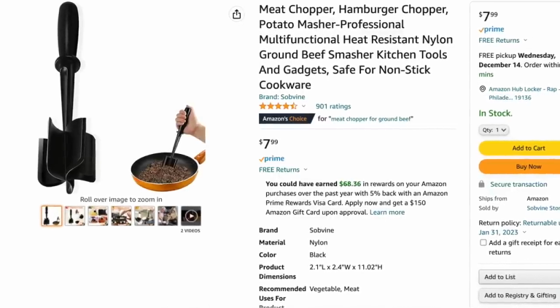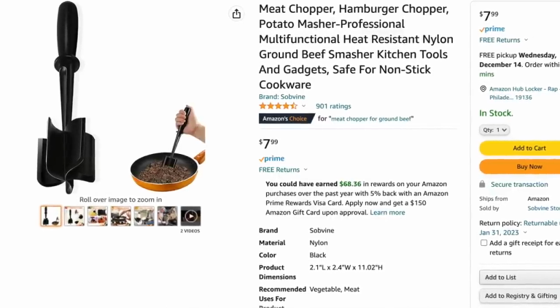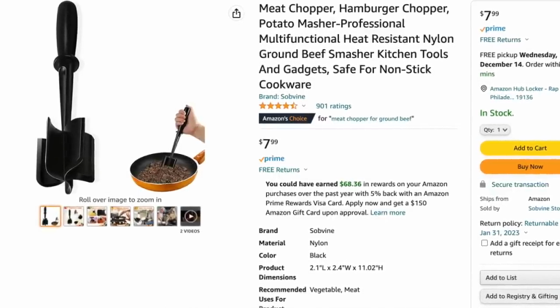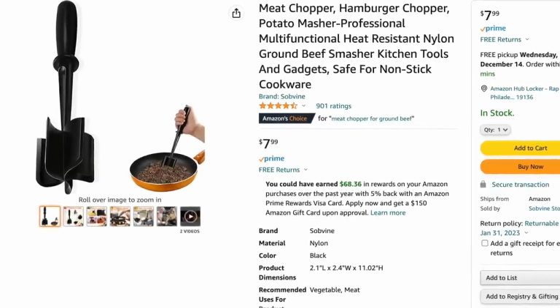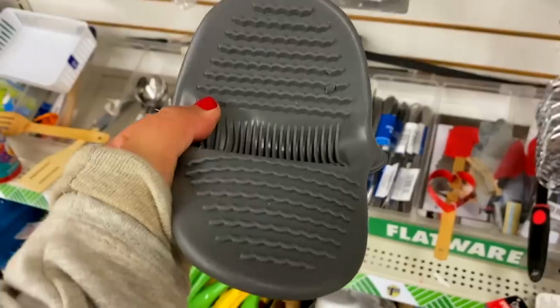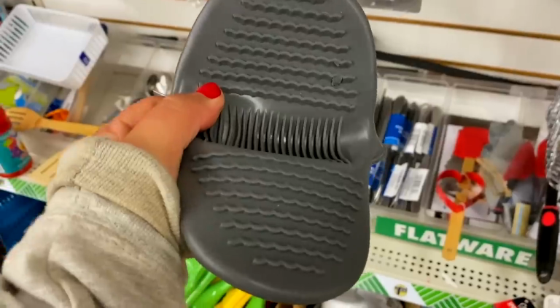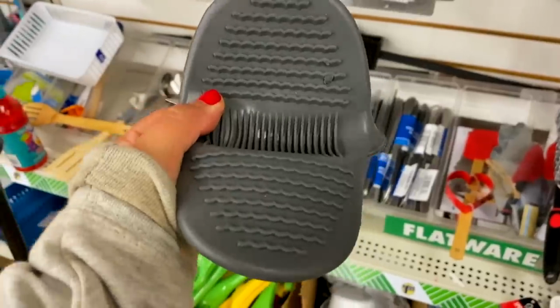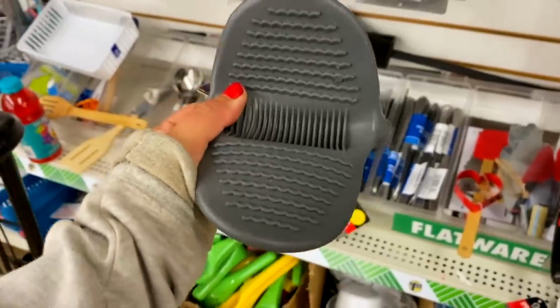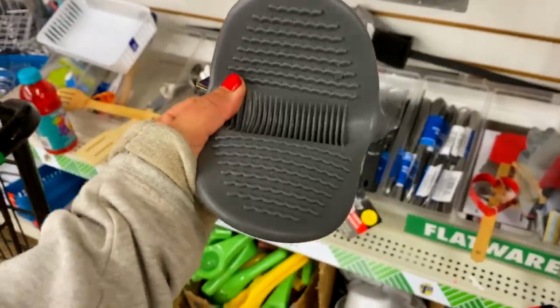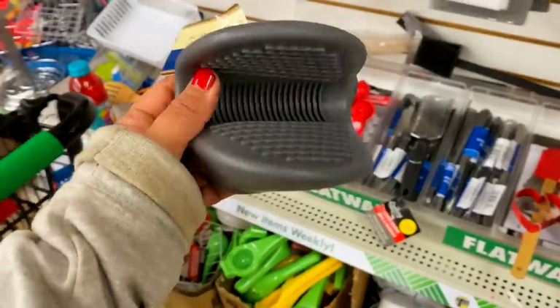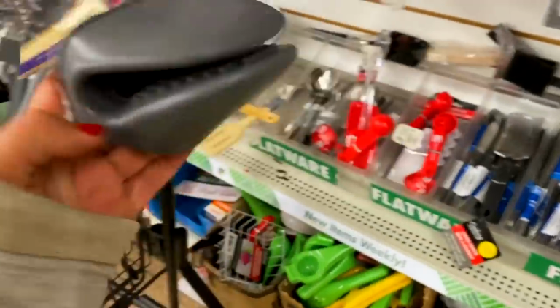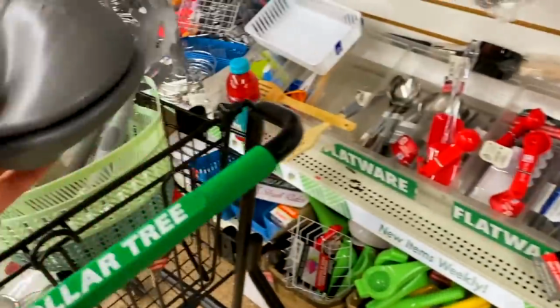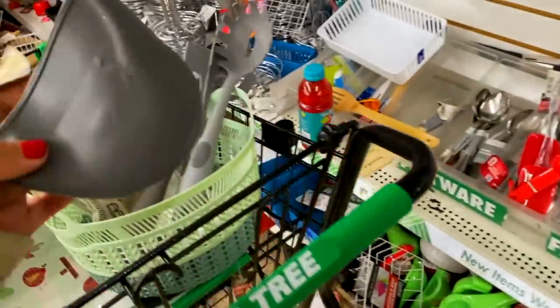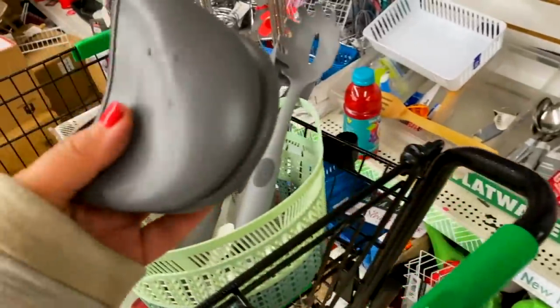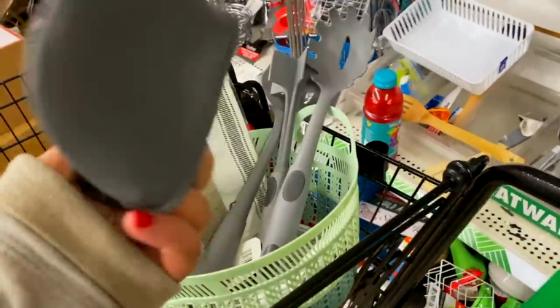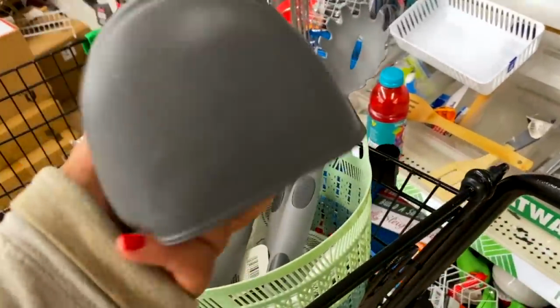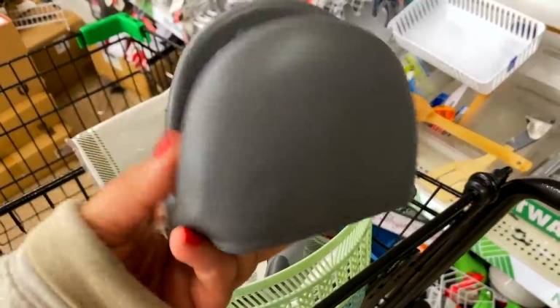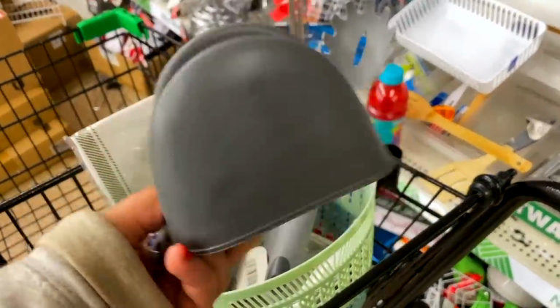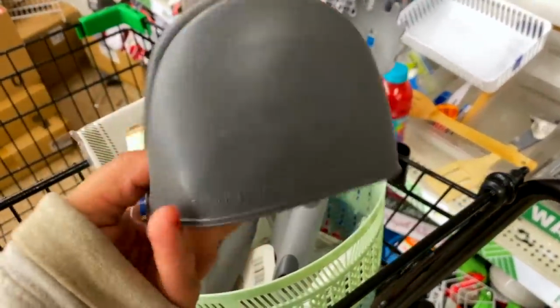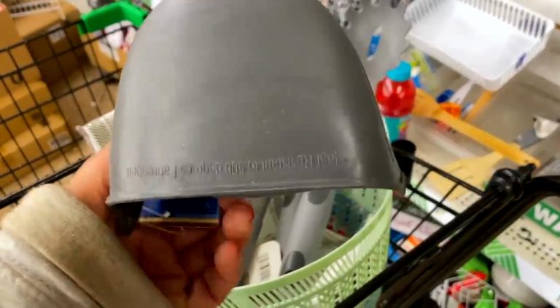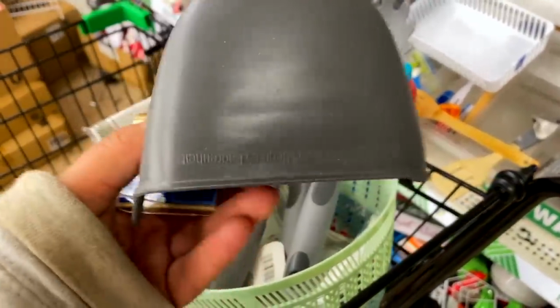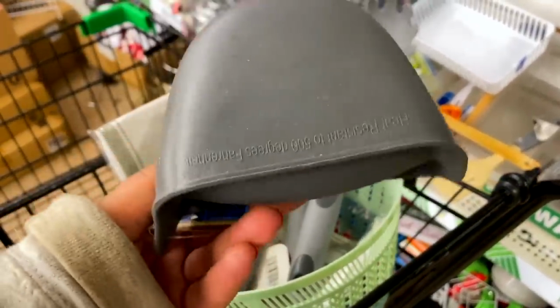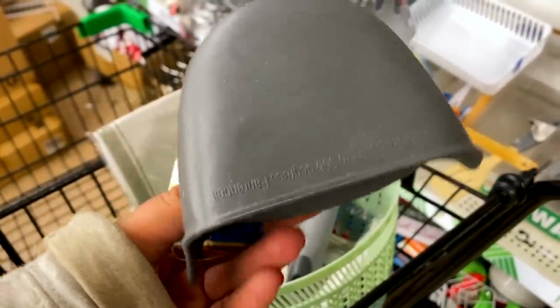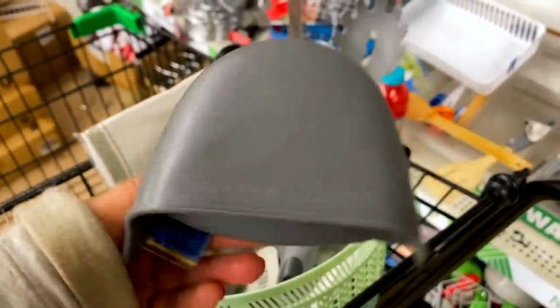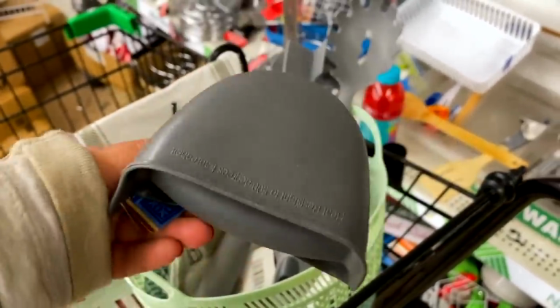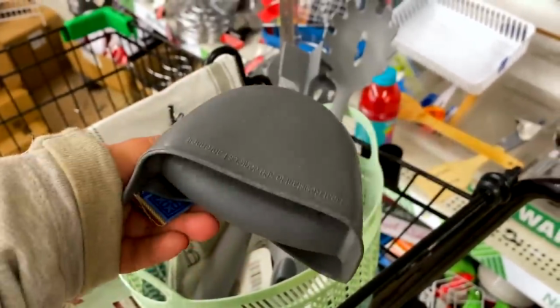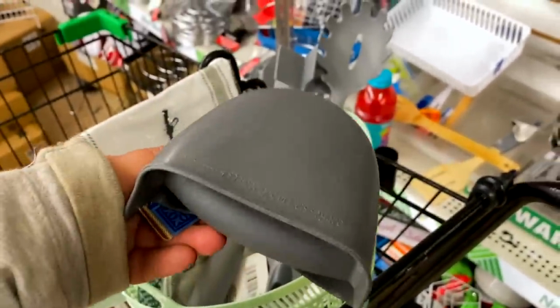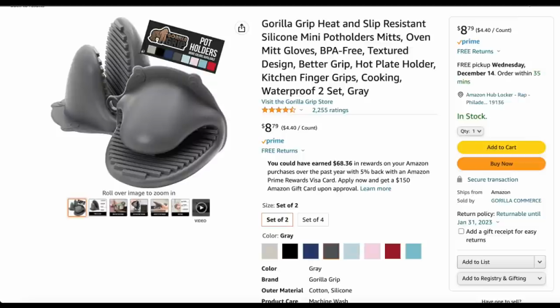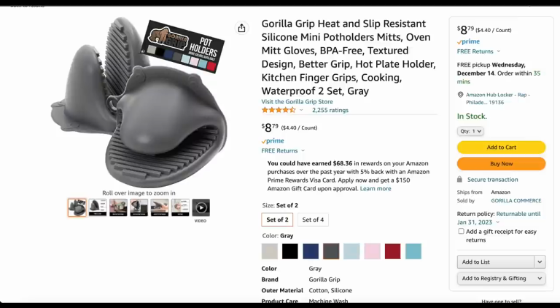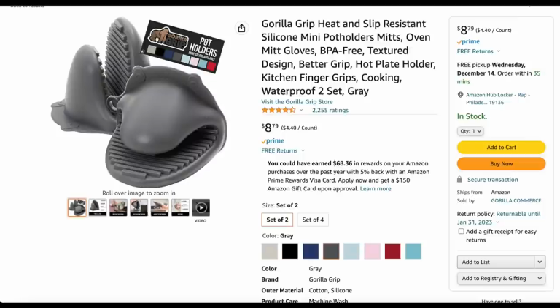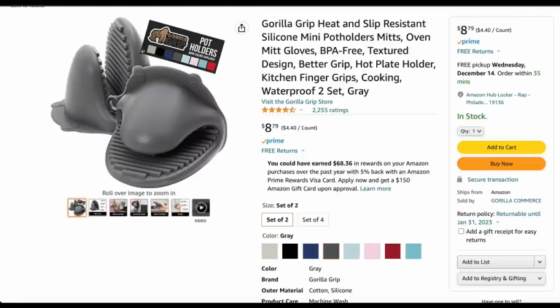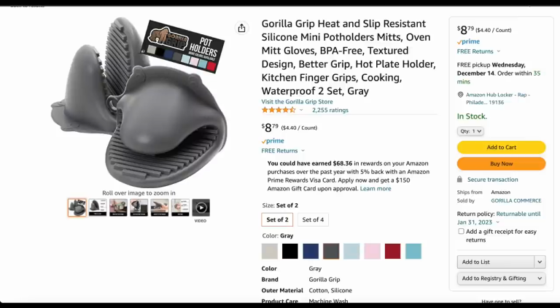Another great Dollar Tree find are these silicone oven mitts that you can find for just $1.25. Compared to the Amazon price, absolutely not — Dollar Tree wins on this one.